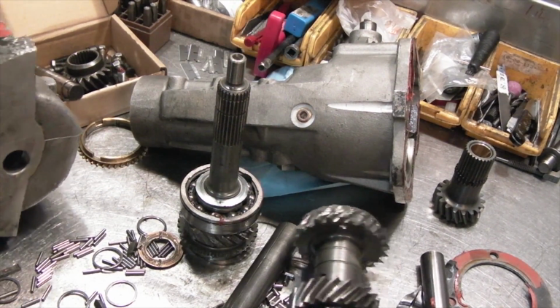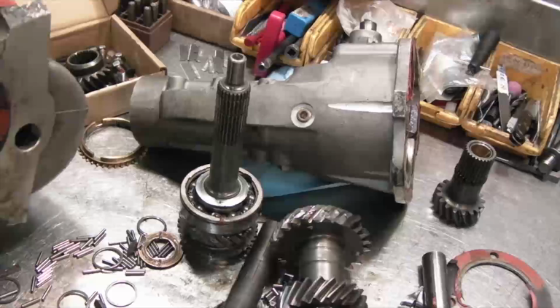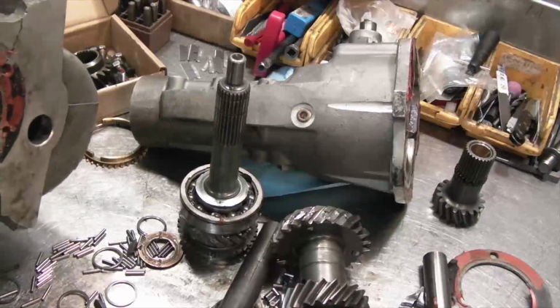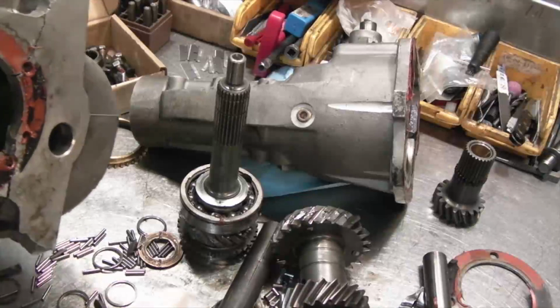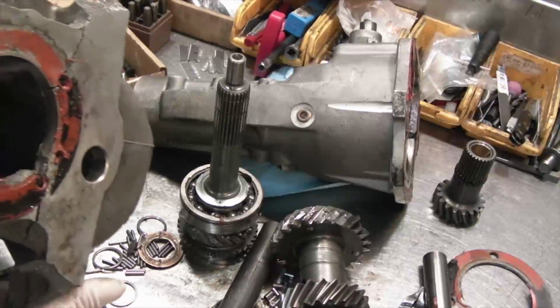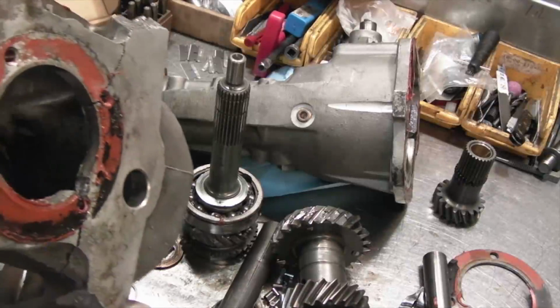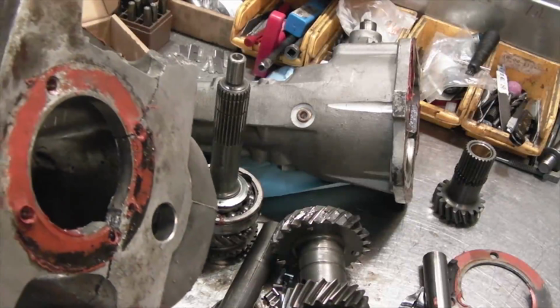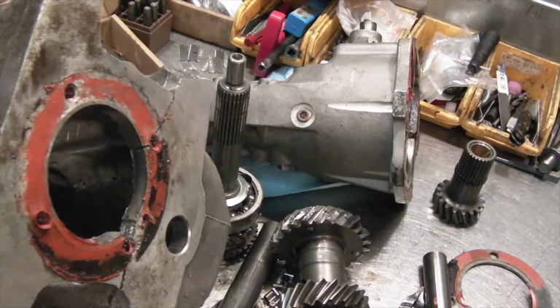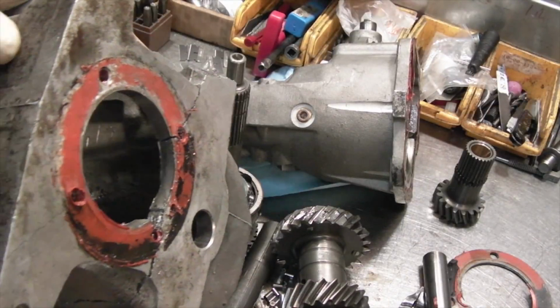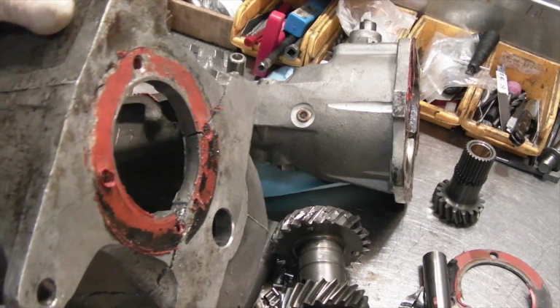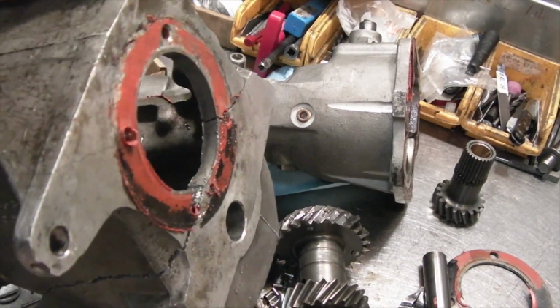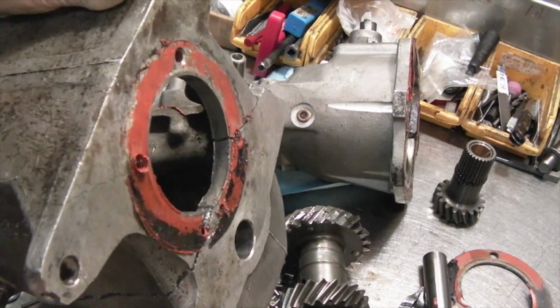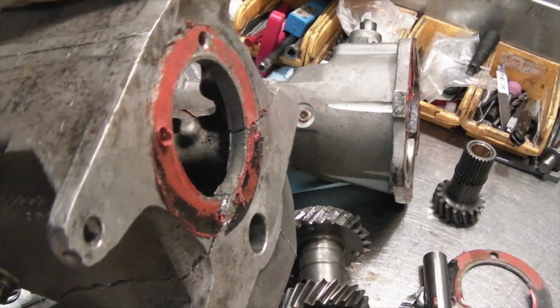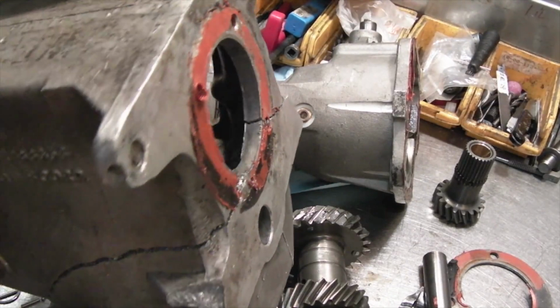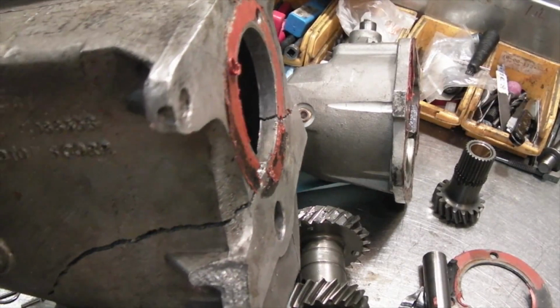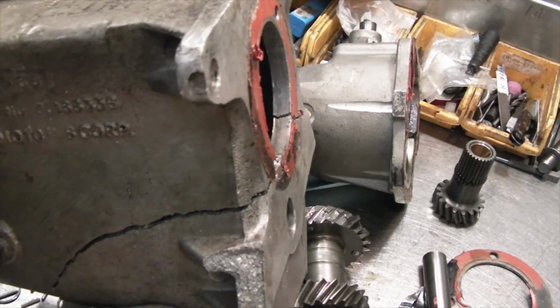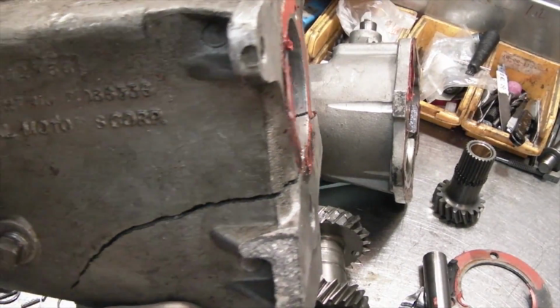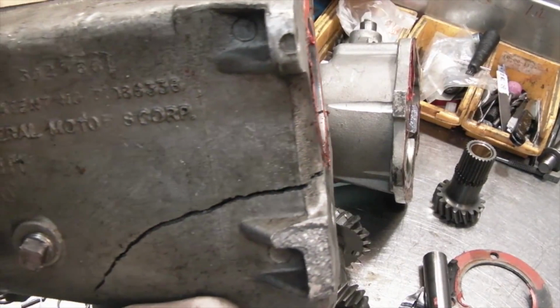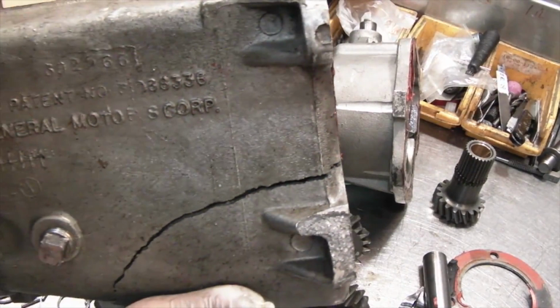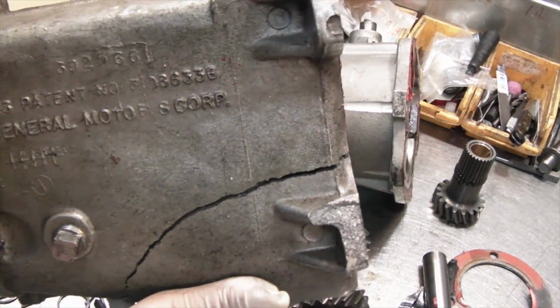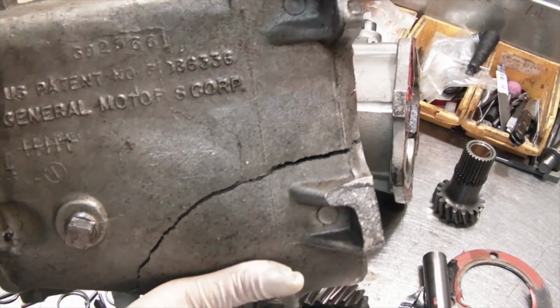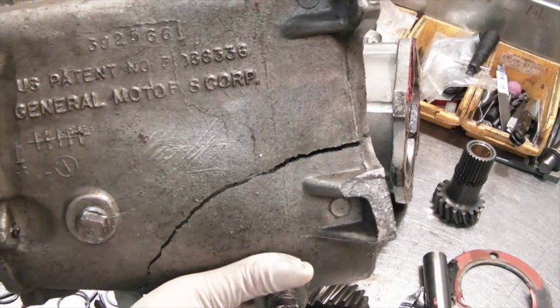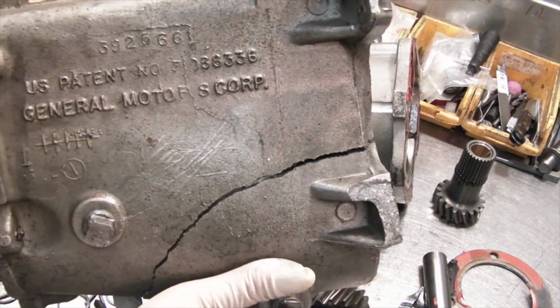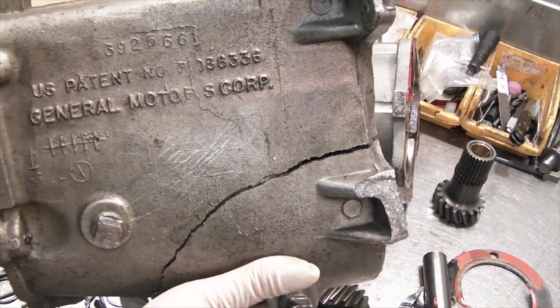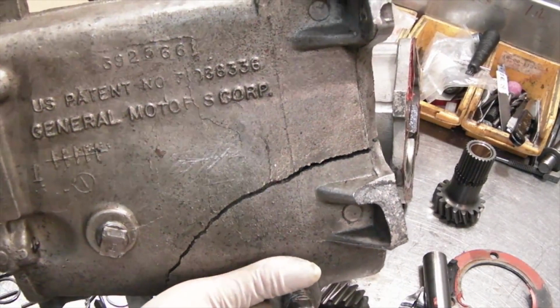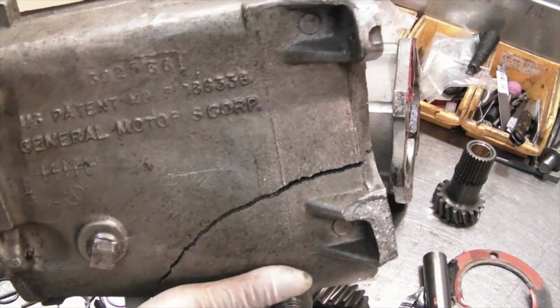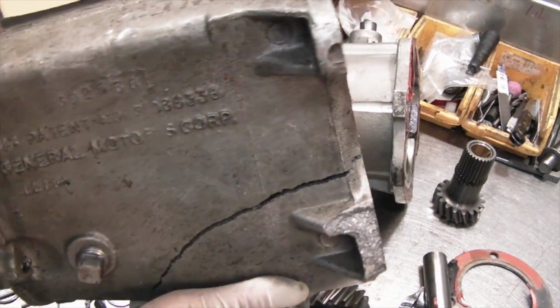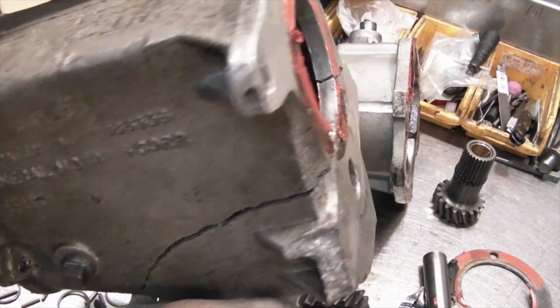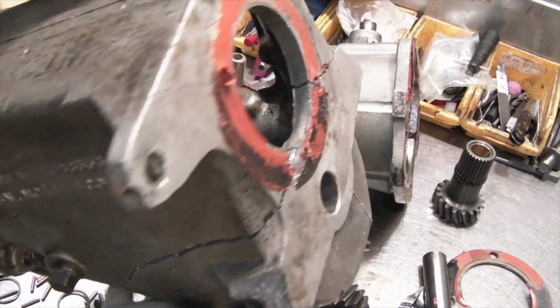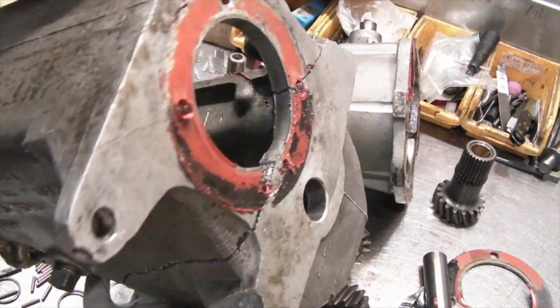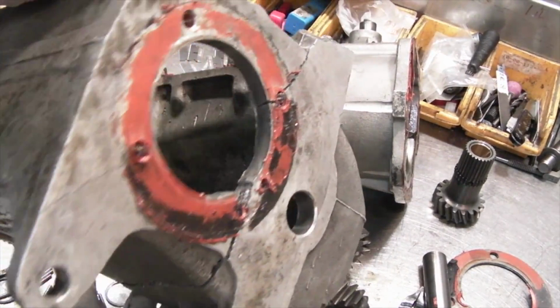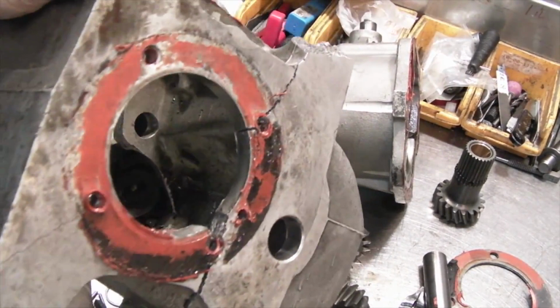Because the broken teeth had no place to go, the case just literally grenaded and split right in half.